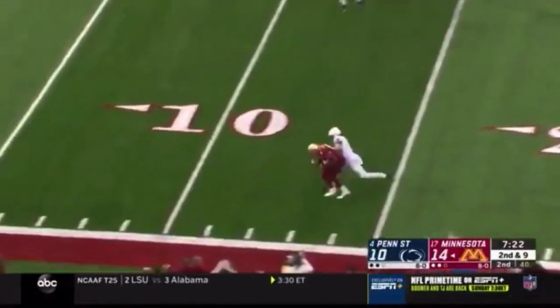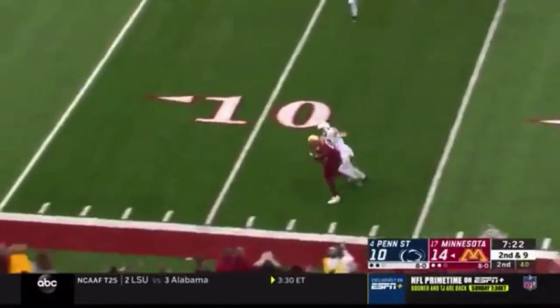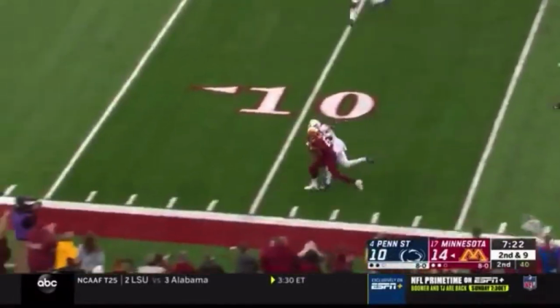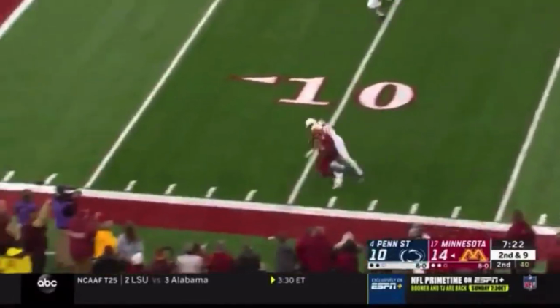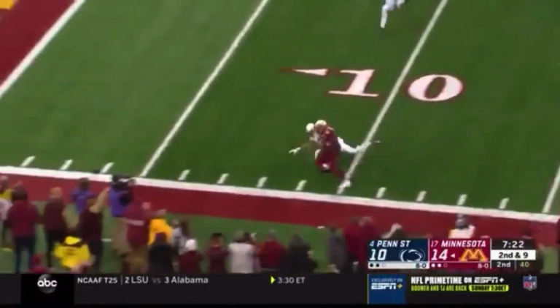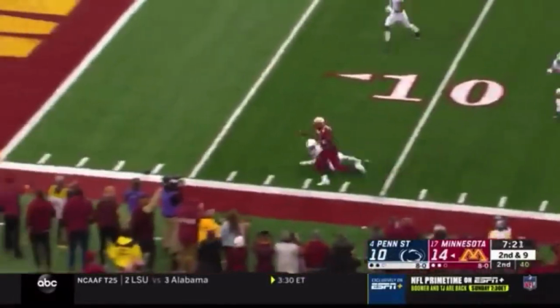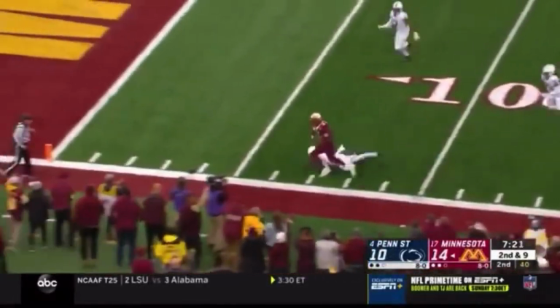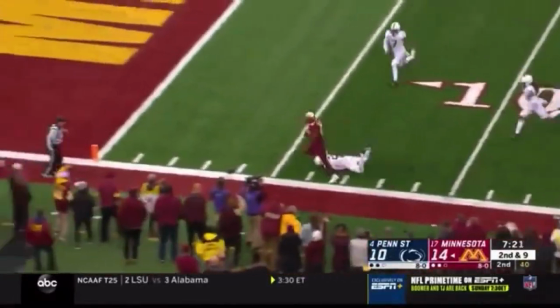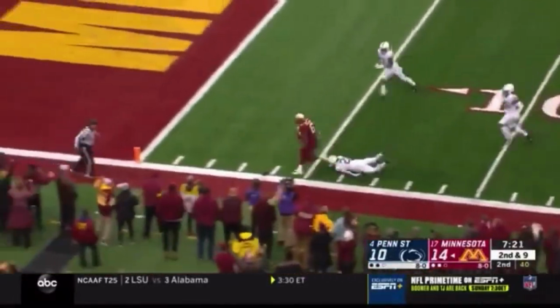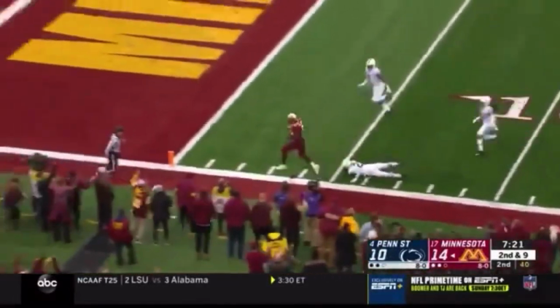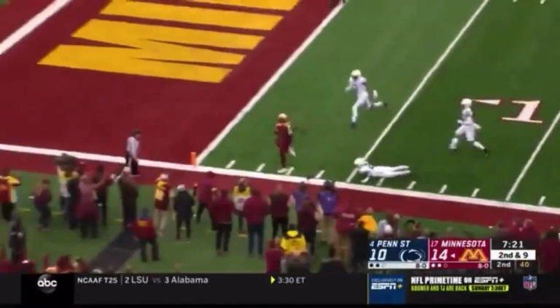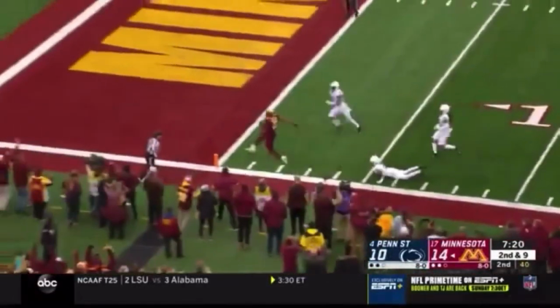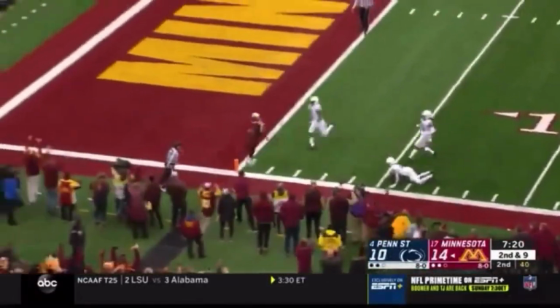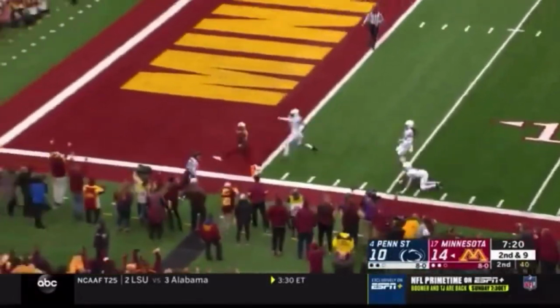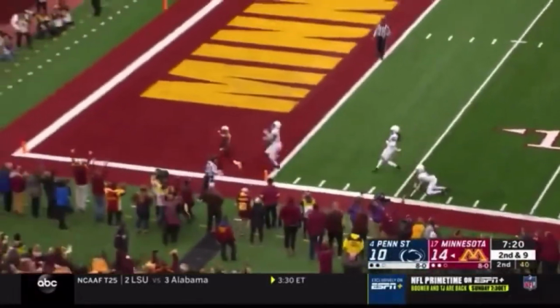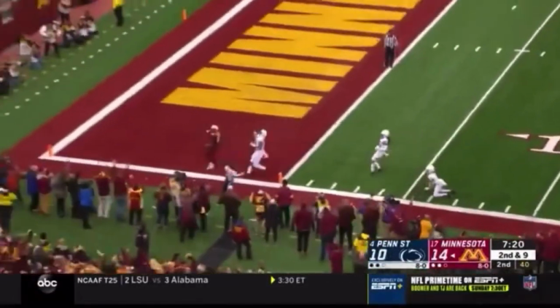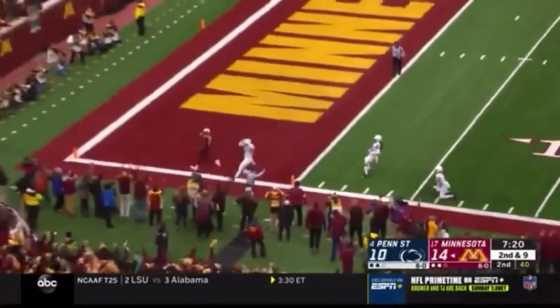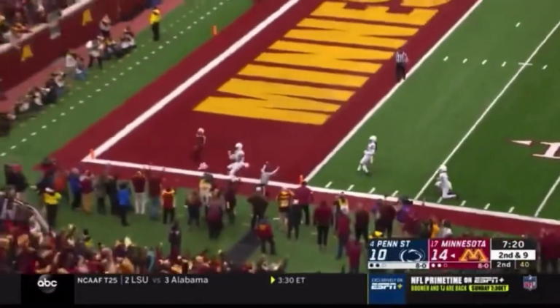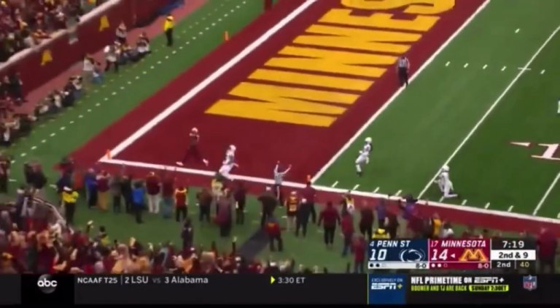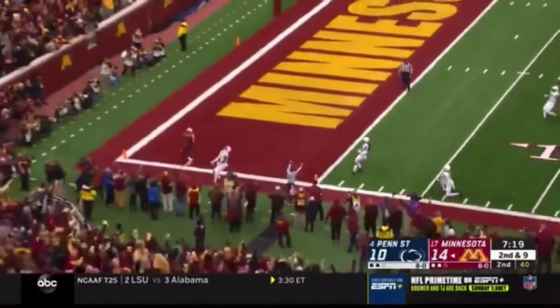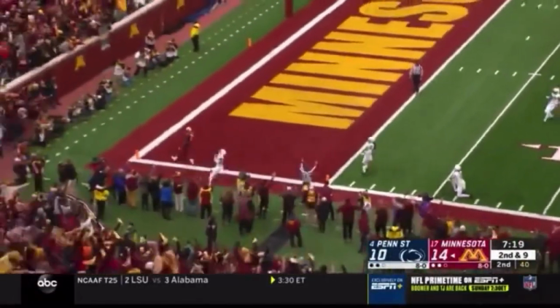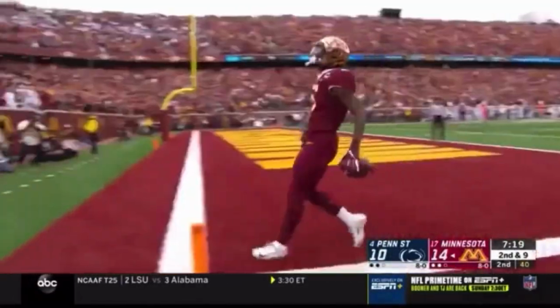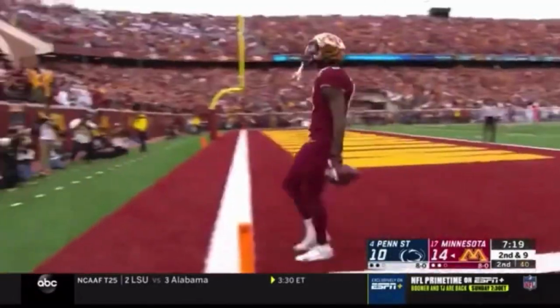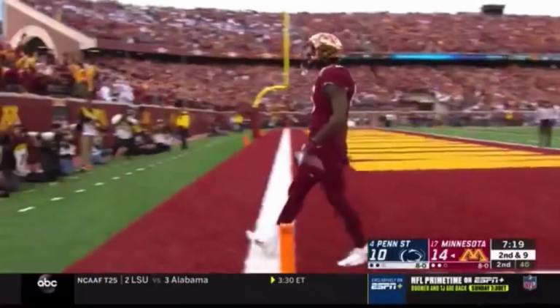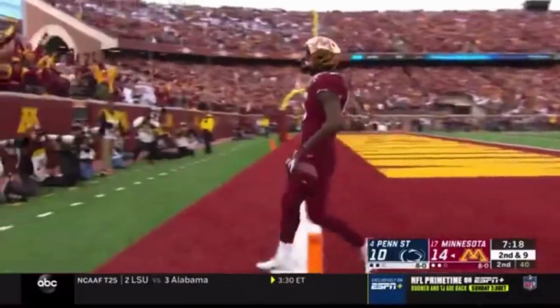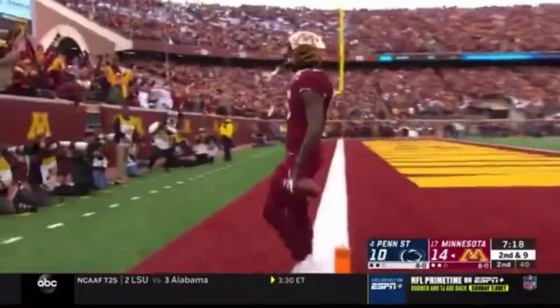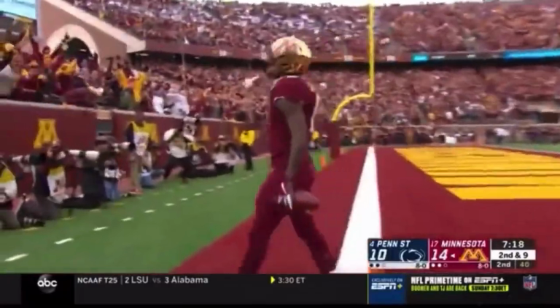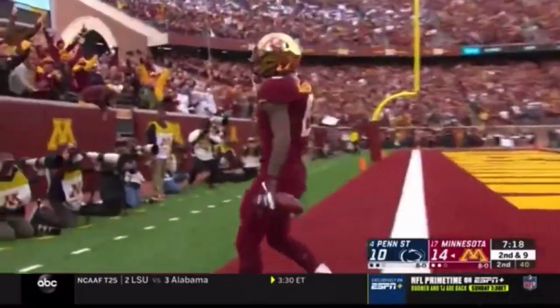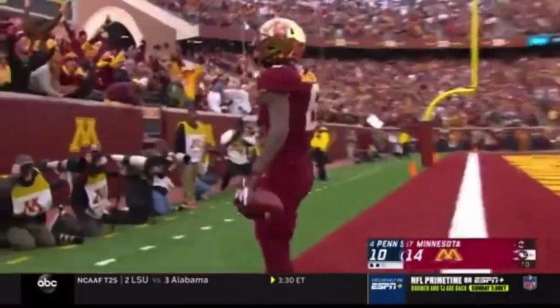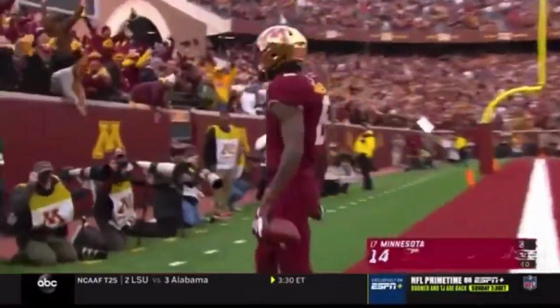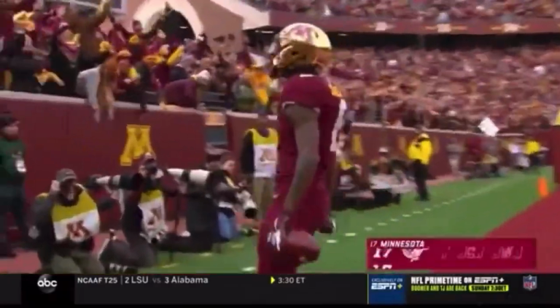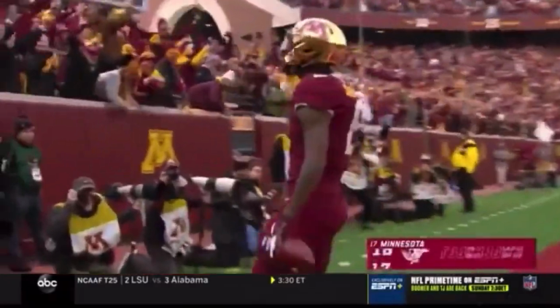Trying to throw it in, and he does! Tyler Johnson! Touchdown, Minnesota!